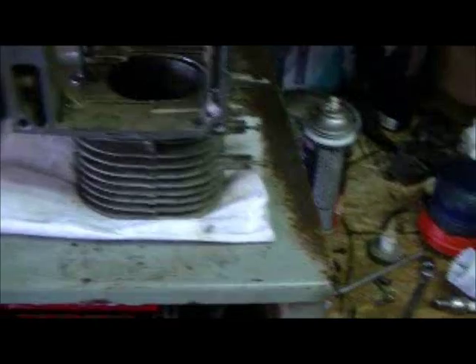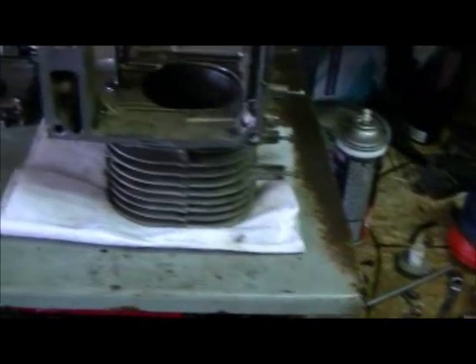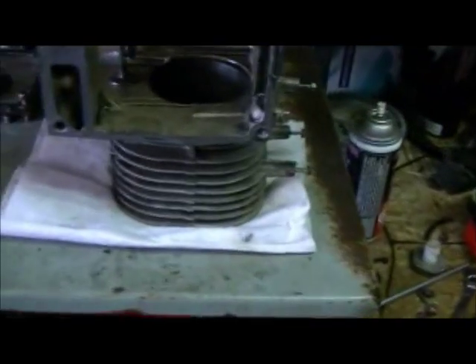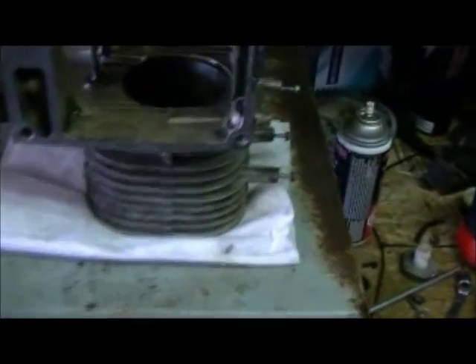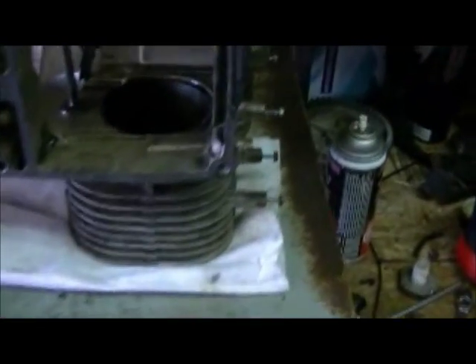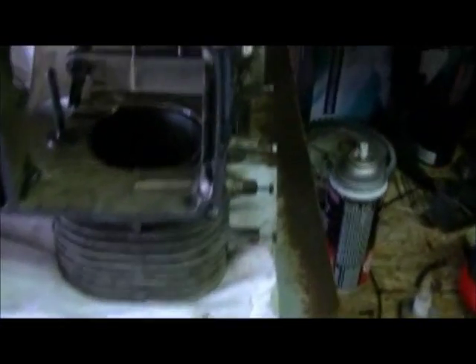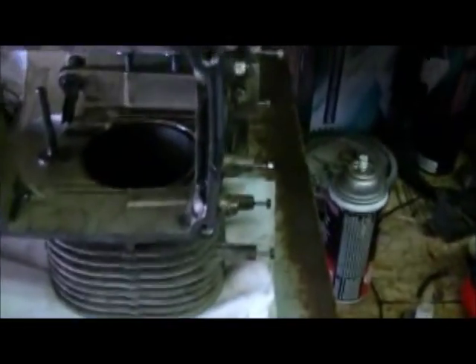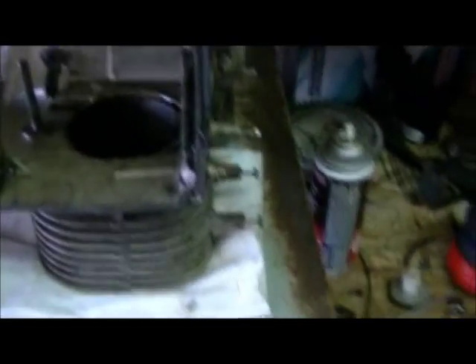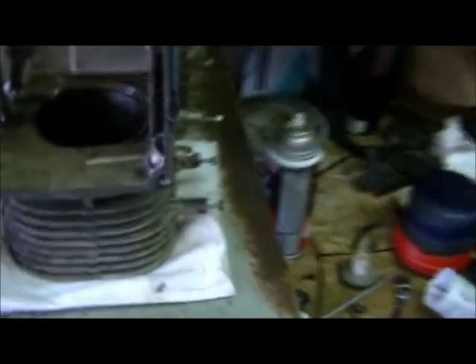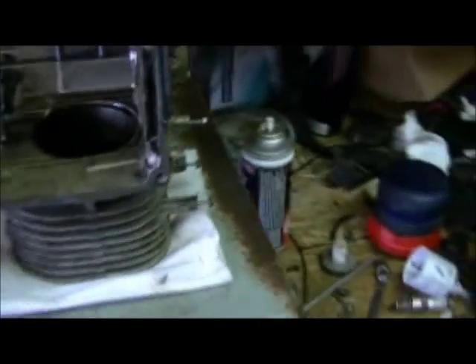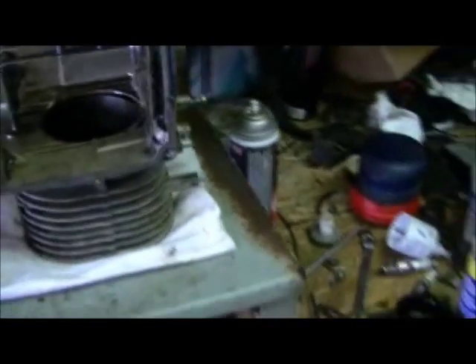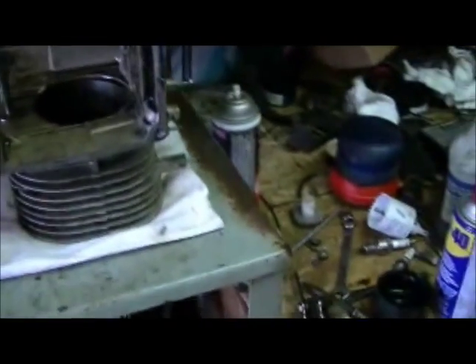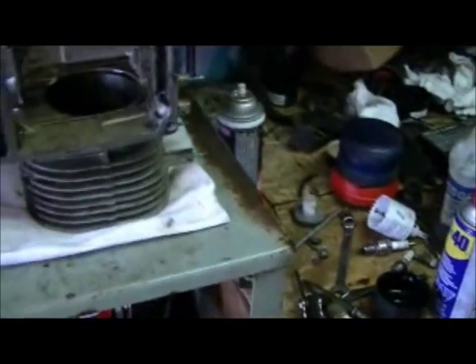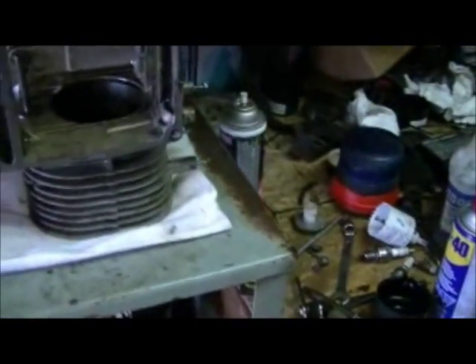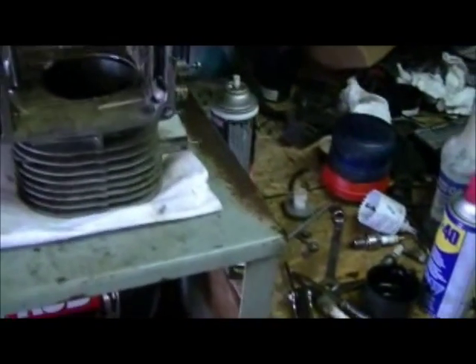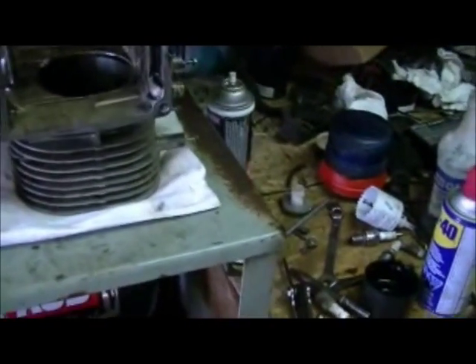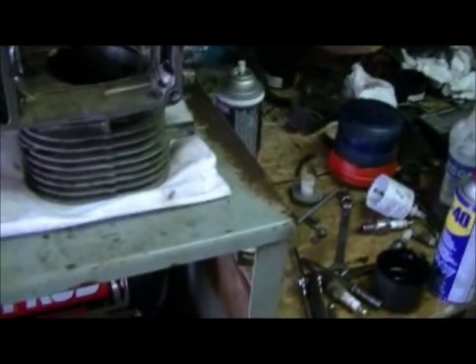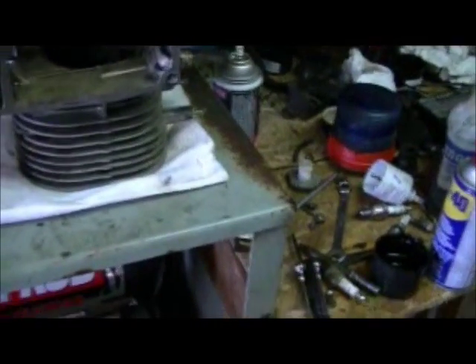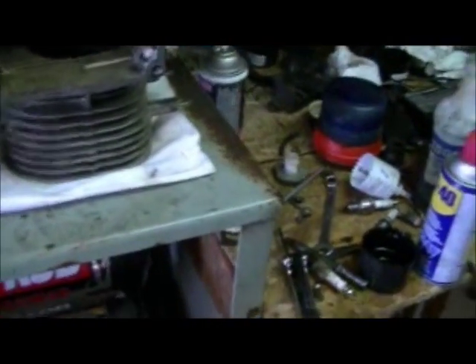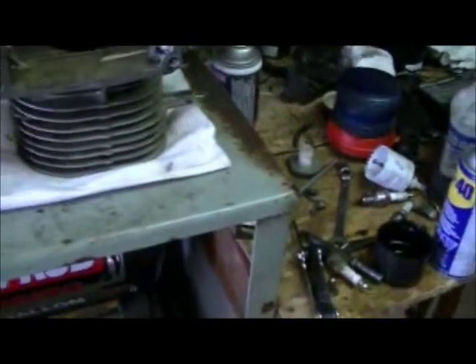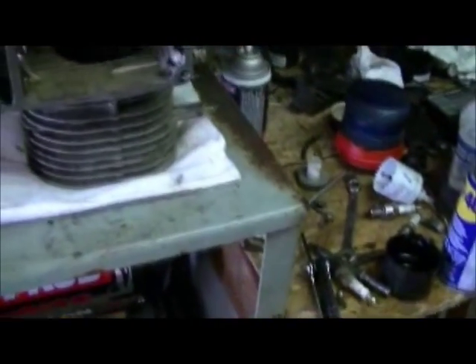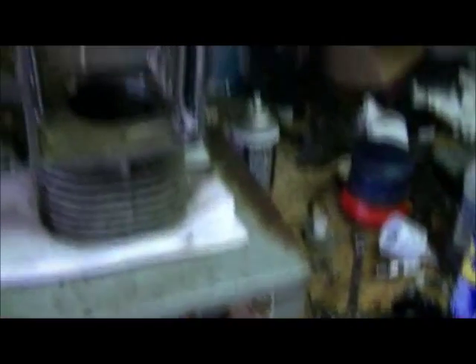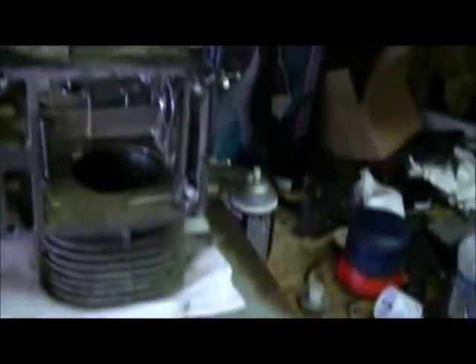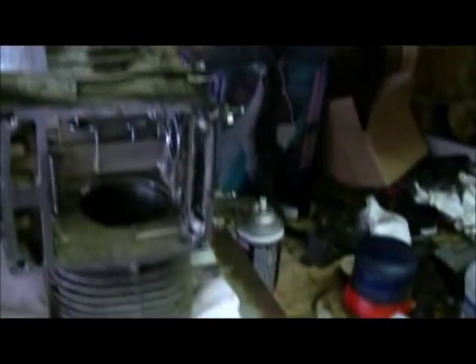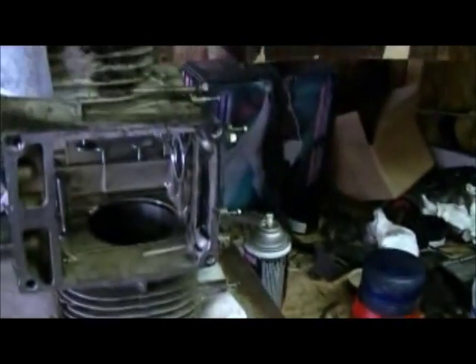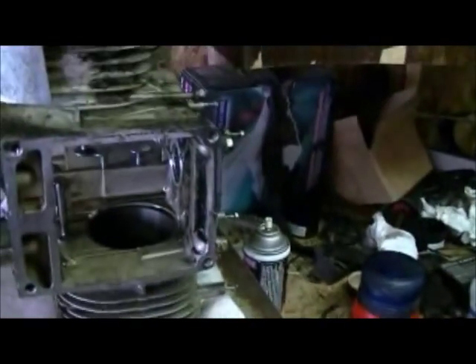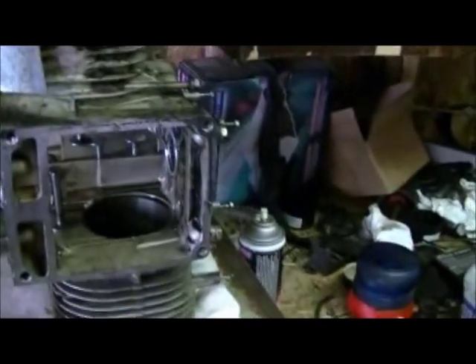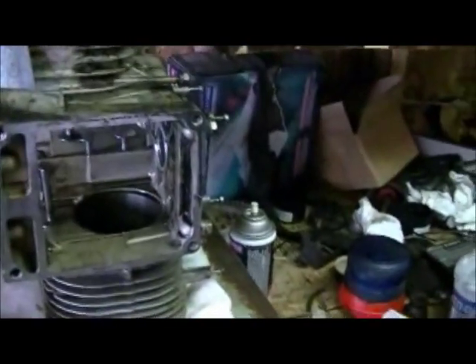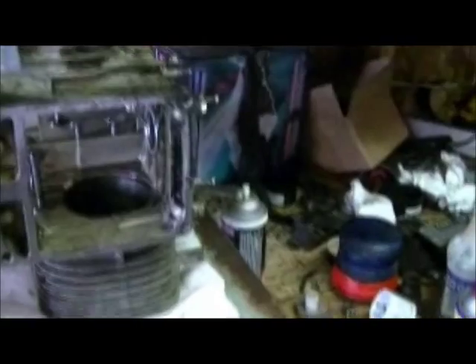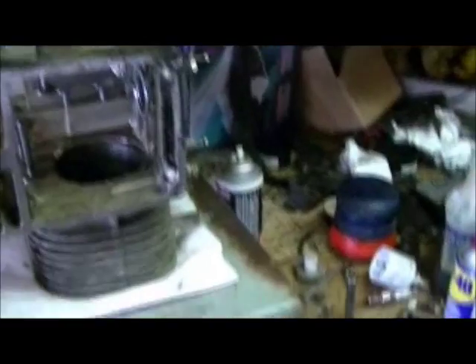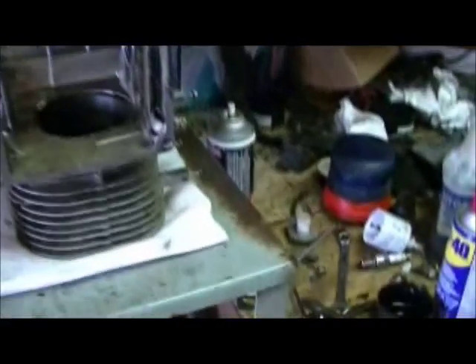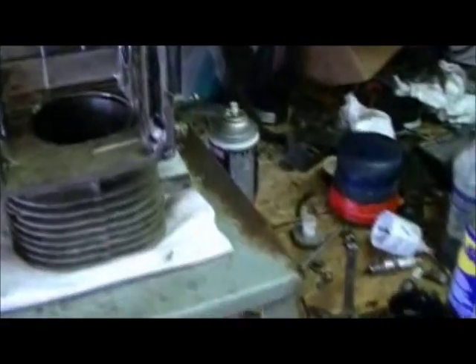Hey everyone, Redneck Brian here. The time has come to start rebuilding this supposed twin engine.